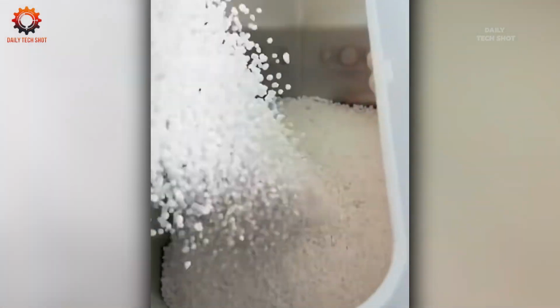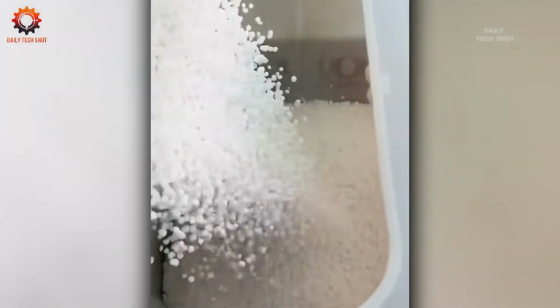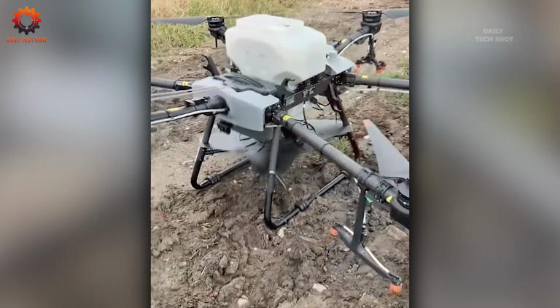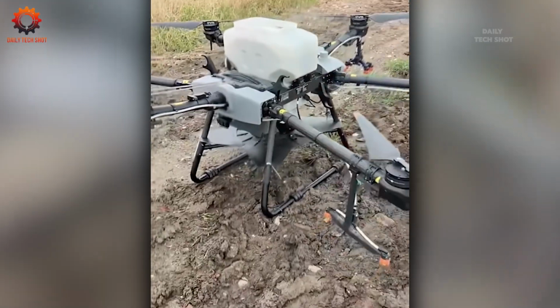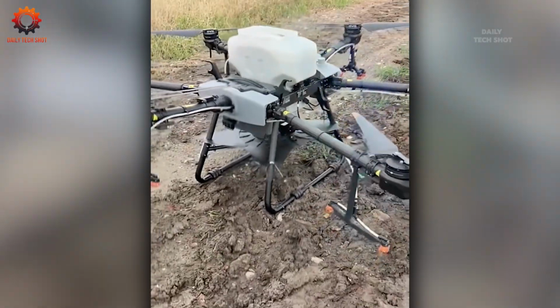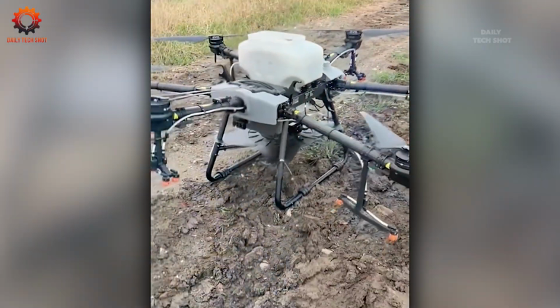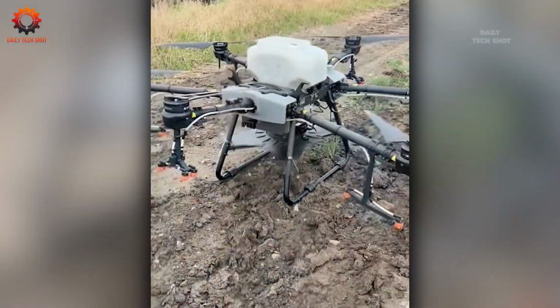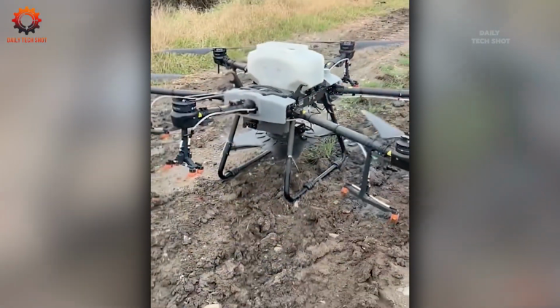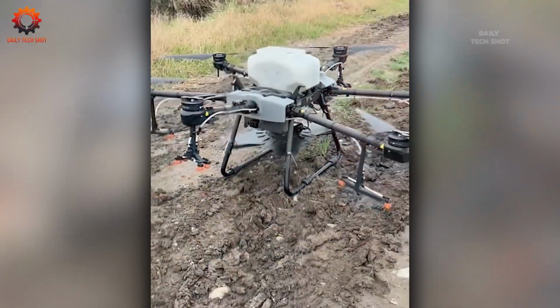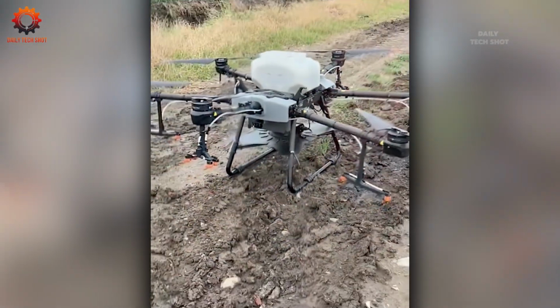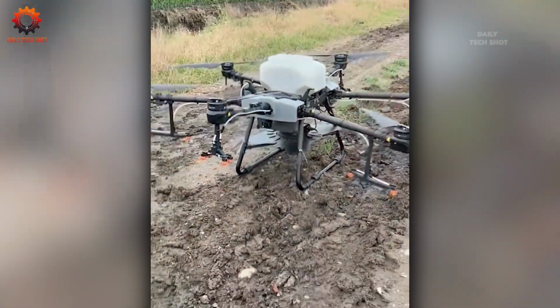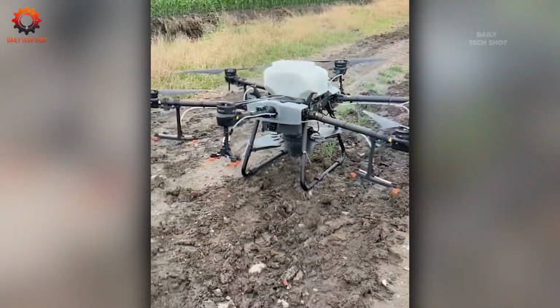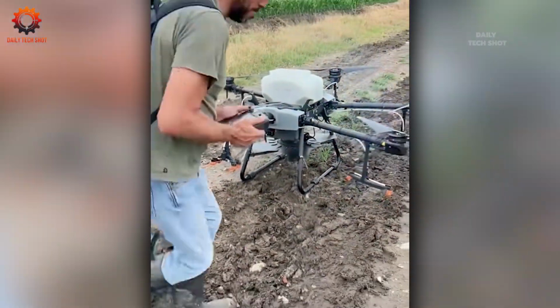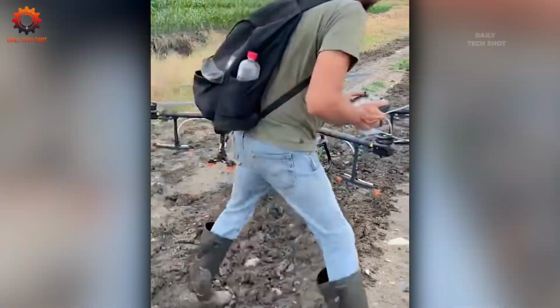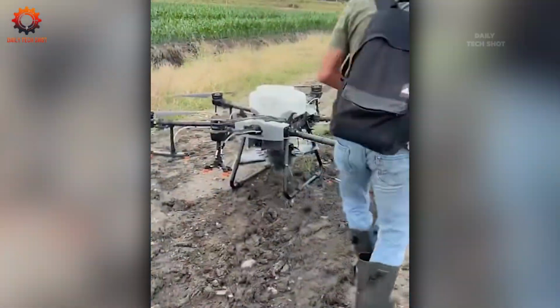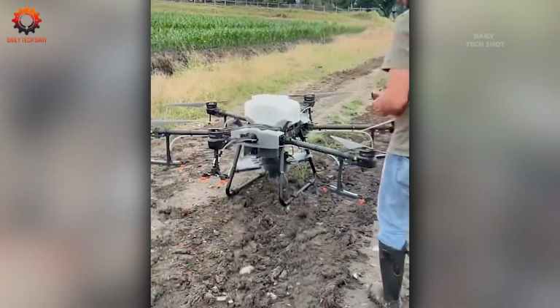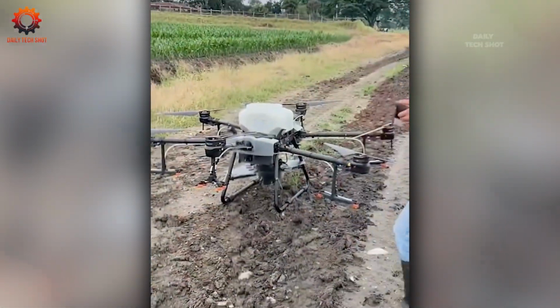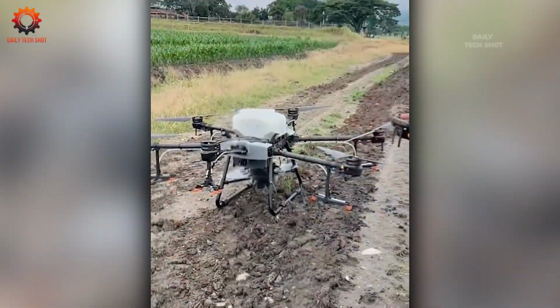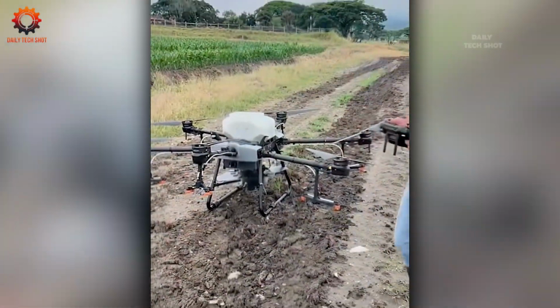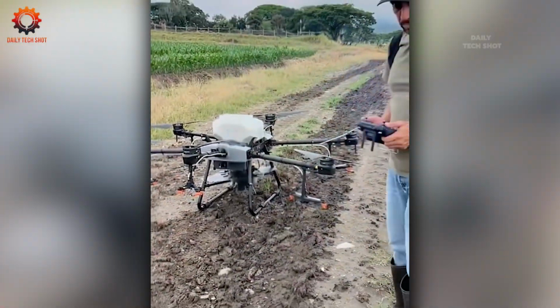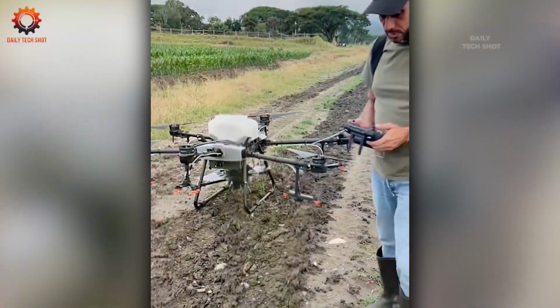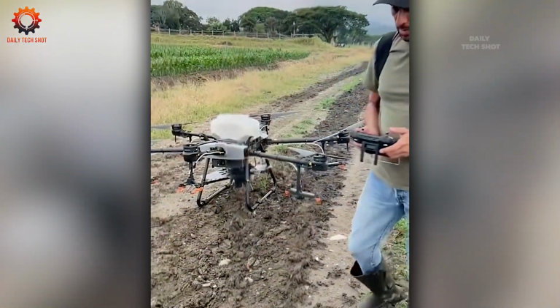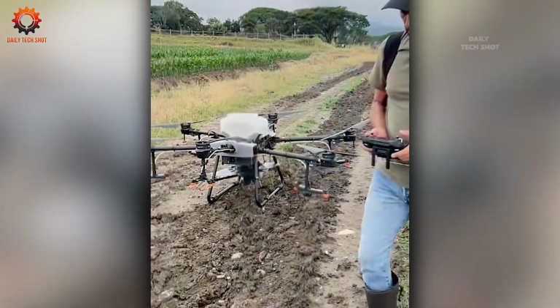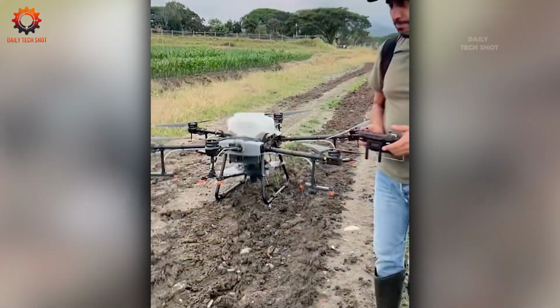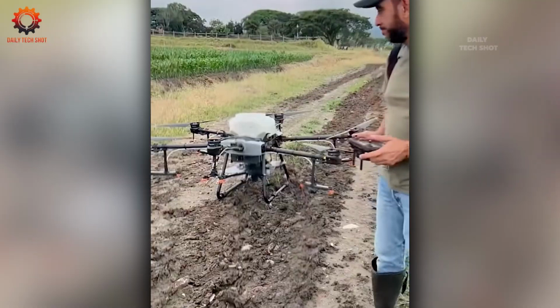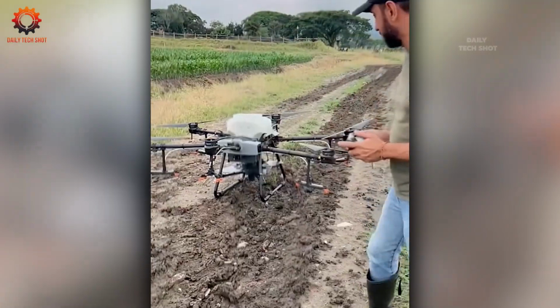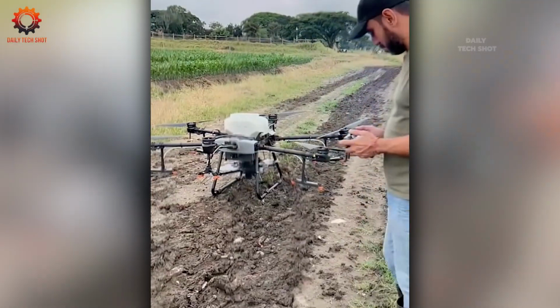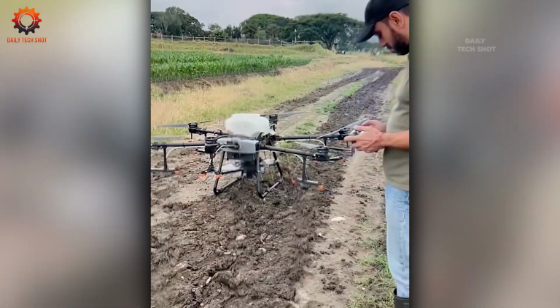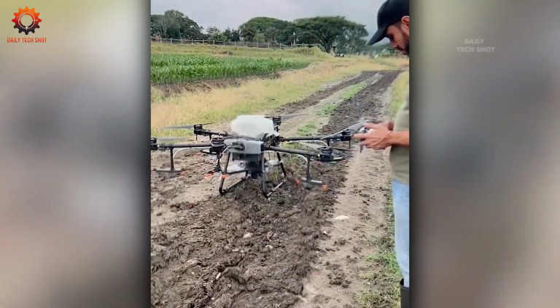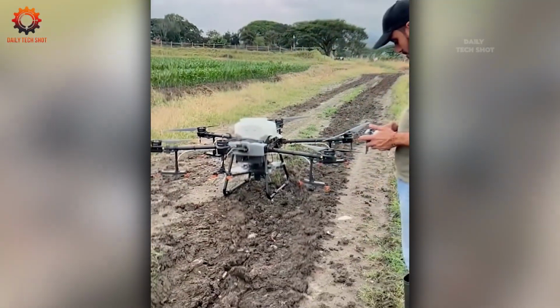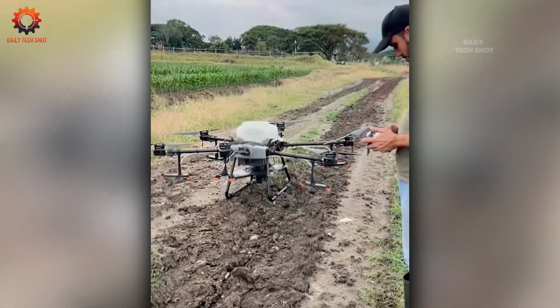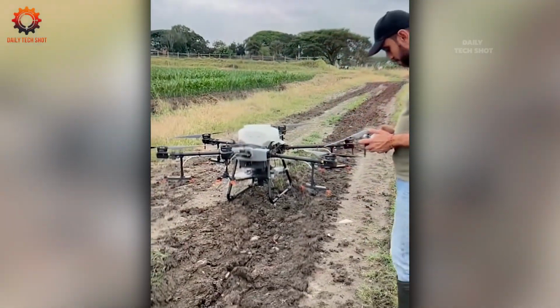Your harvest has a new best friend — a drone that guards, guides, and gets it right.